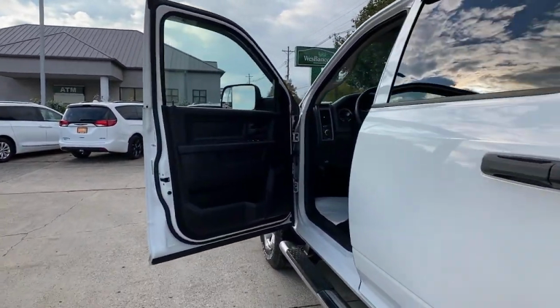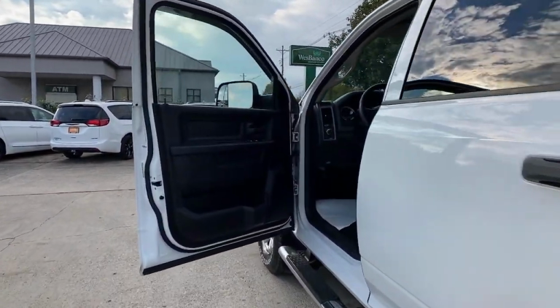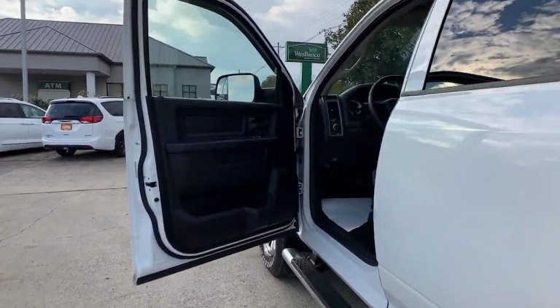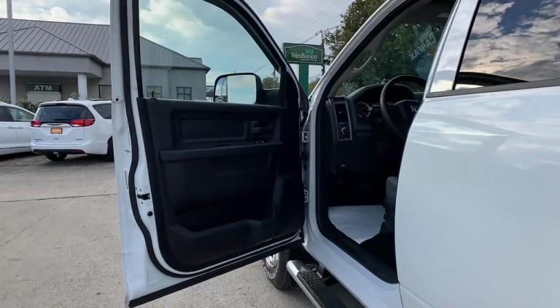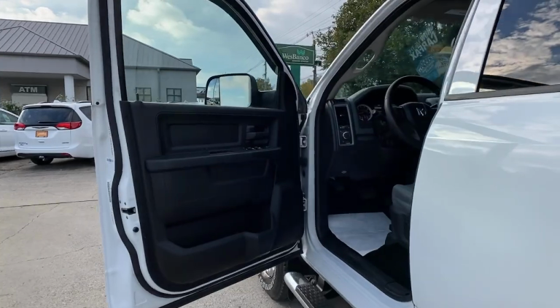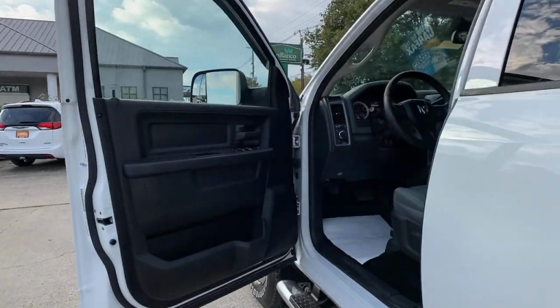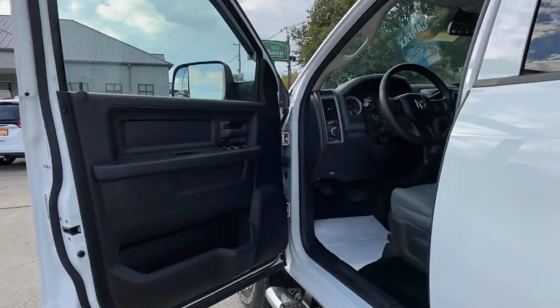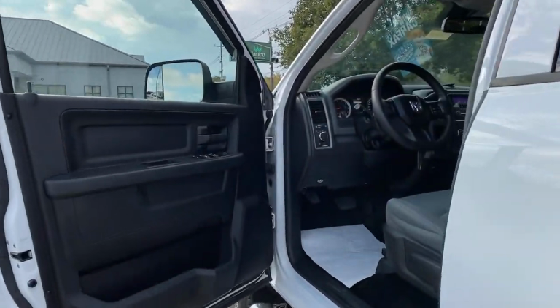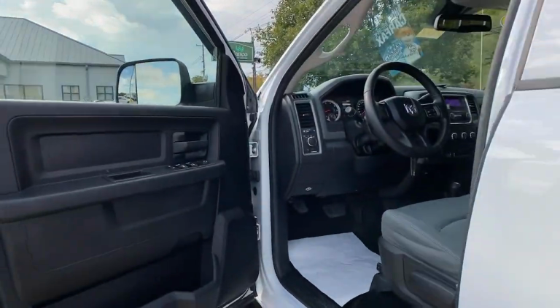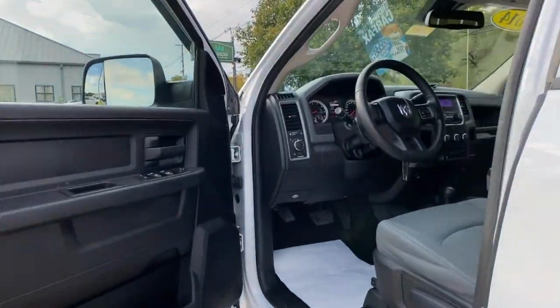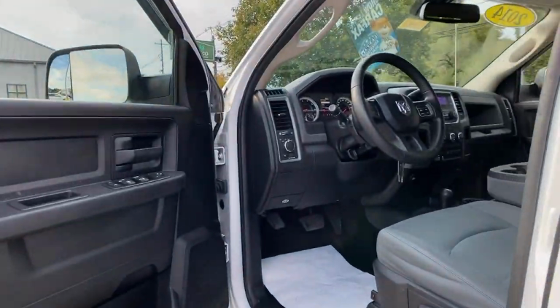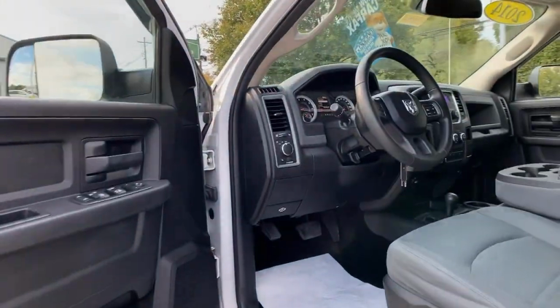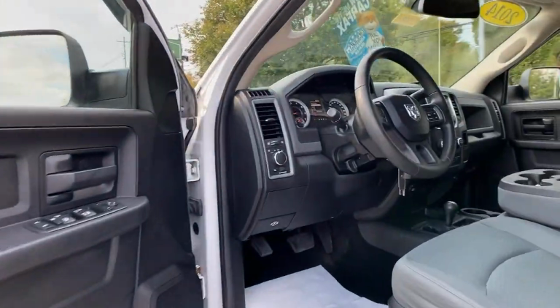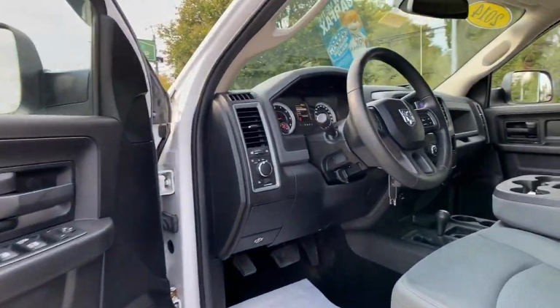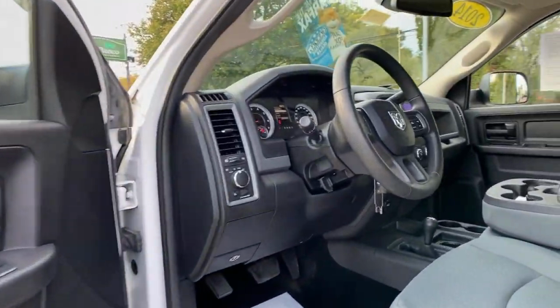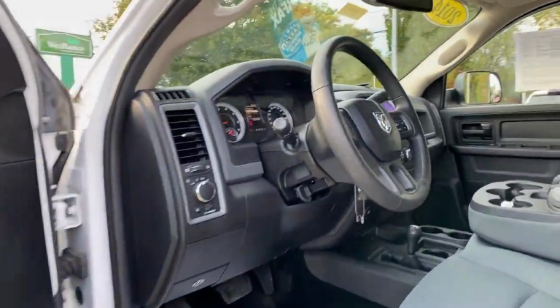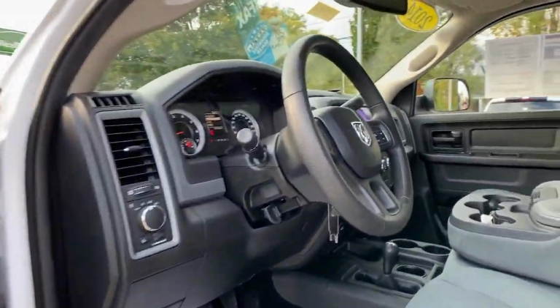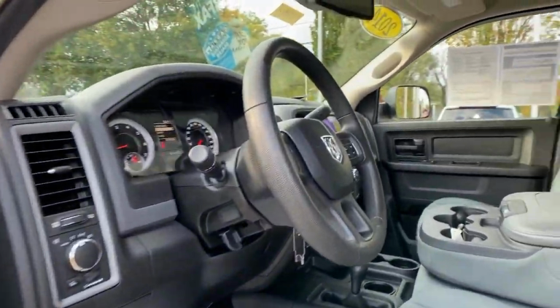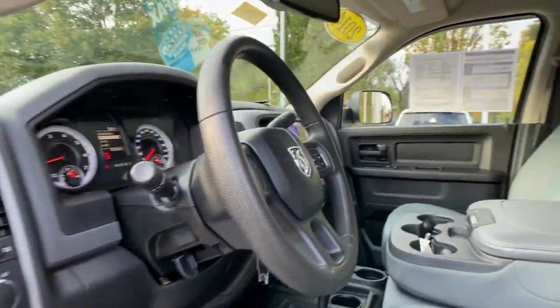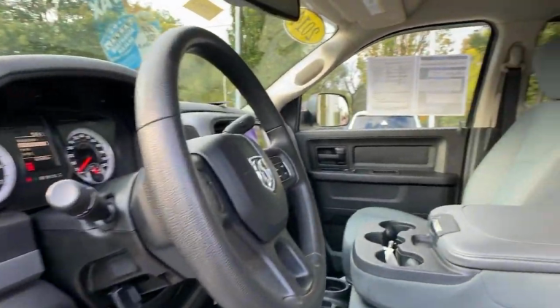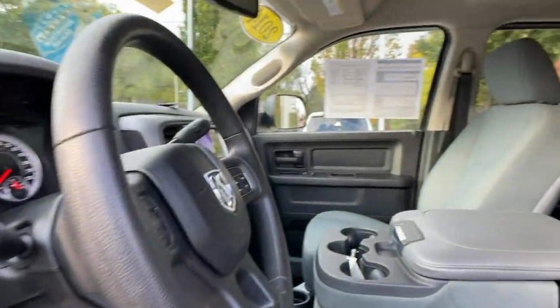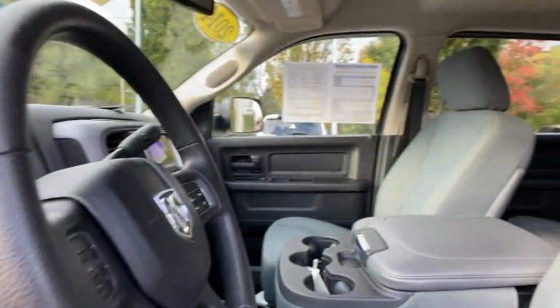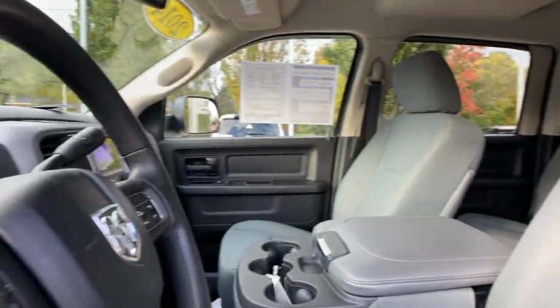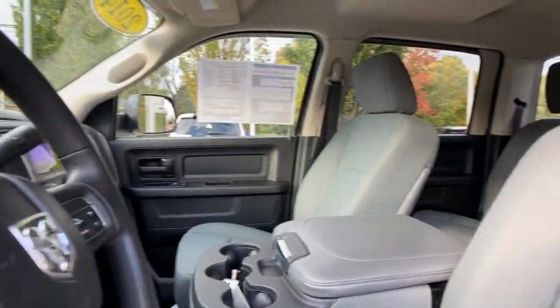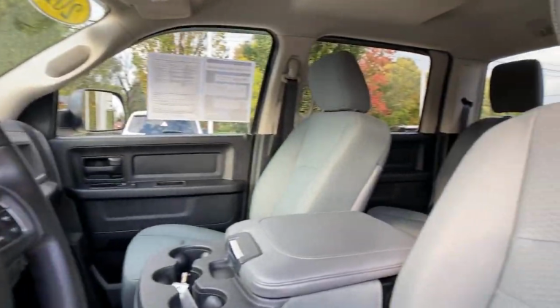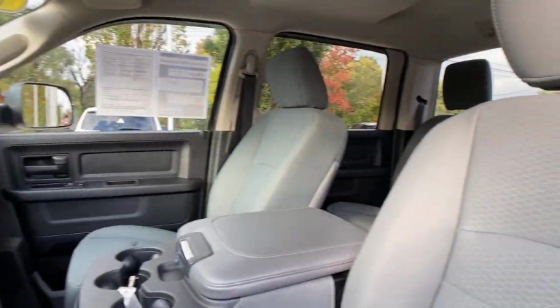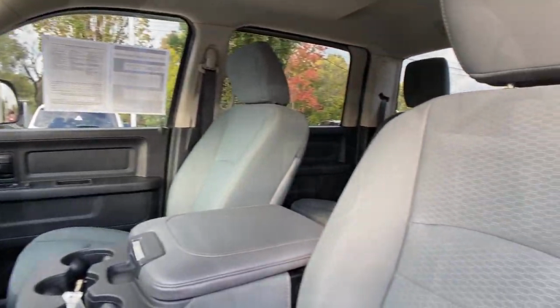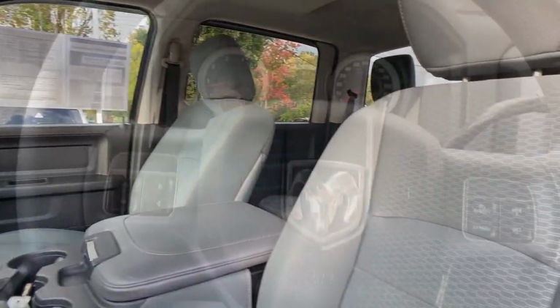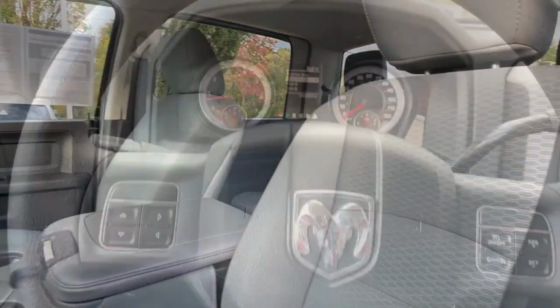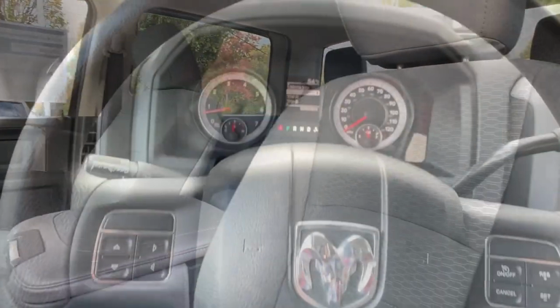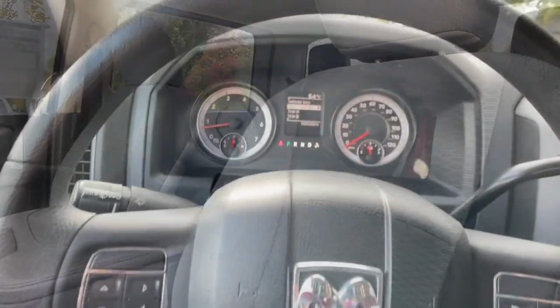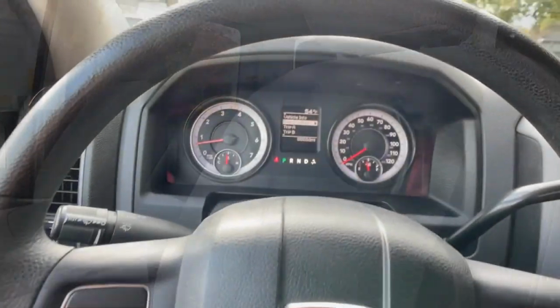Comfortable and convenient on the inside, tough as nails on the outside. The Ram 2500.